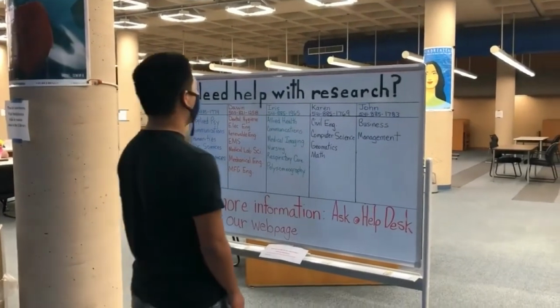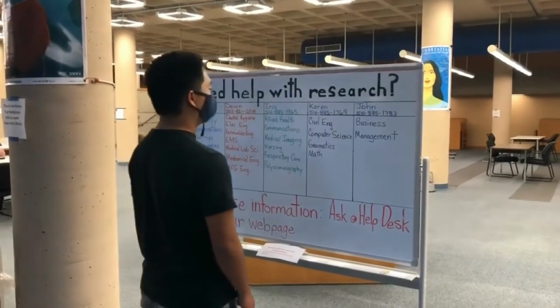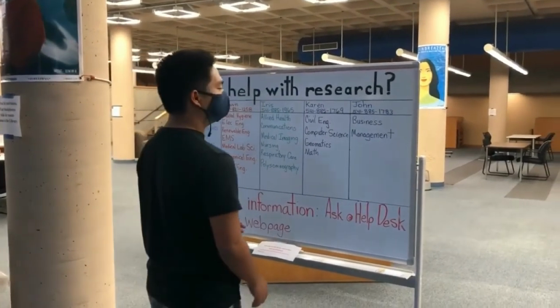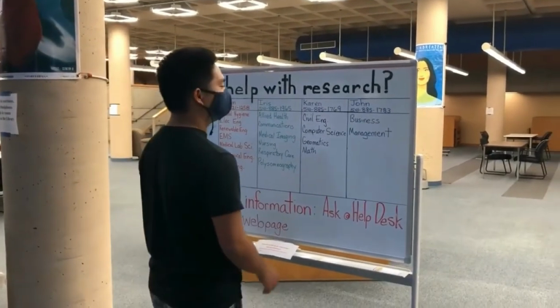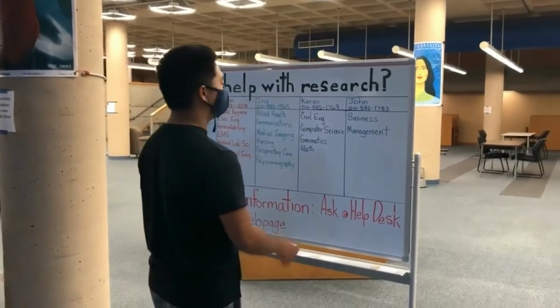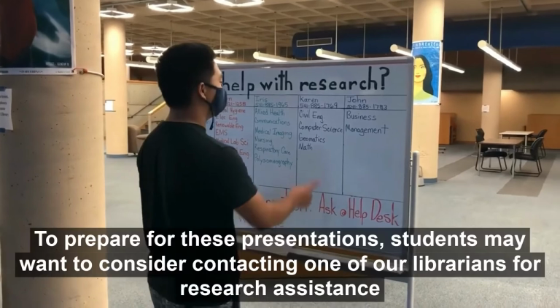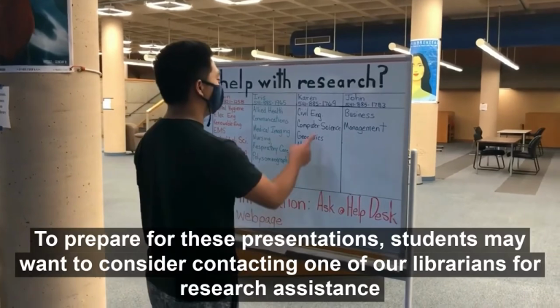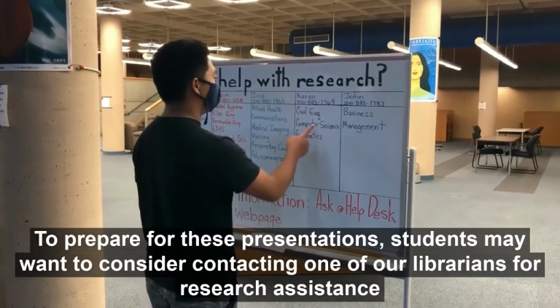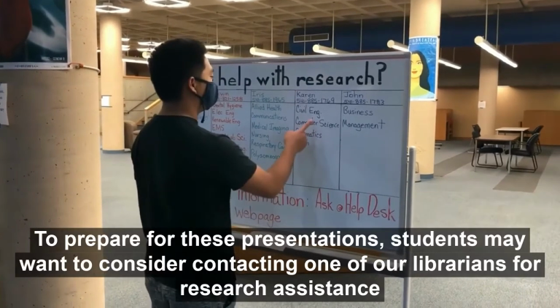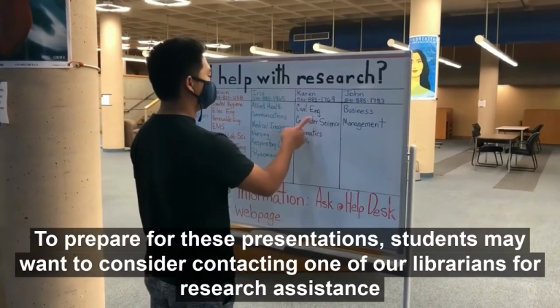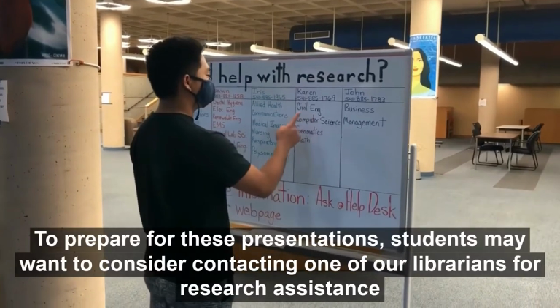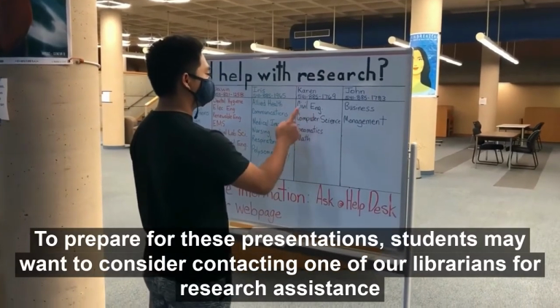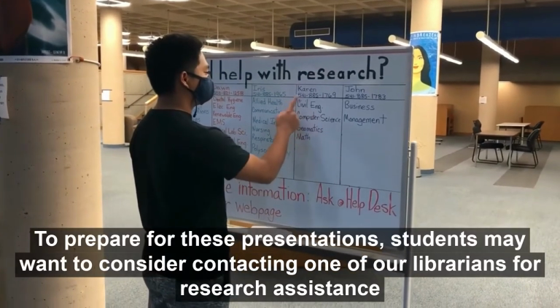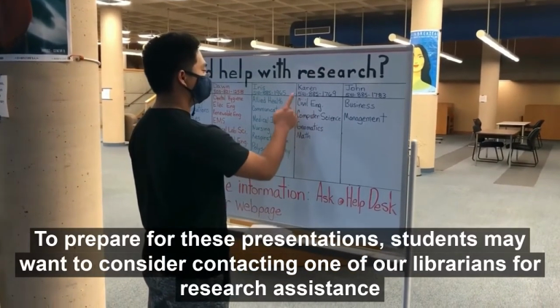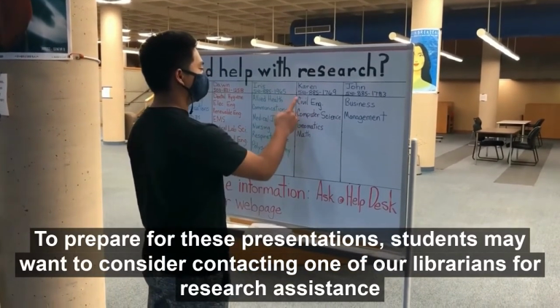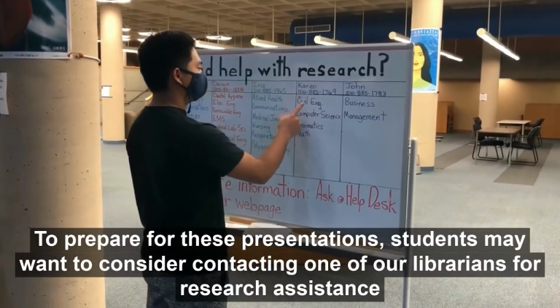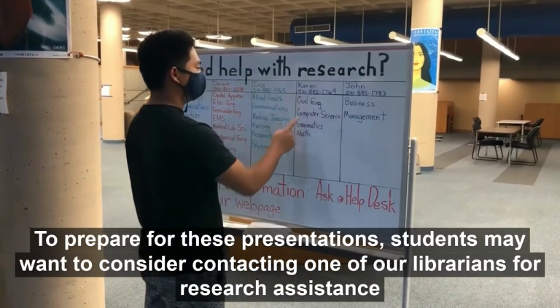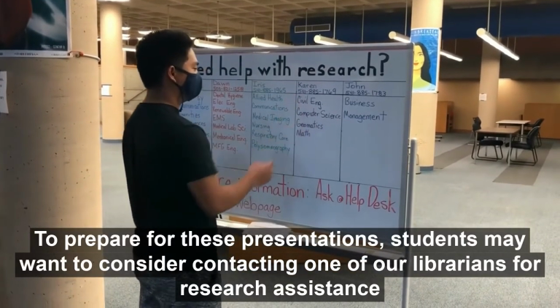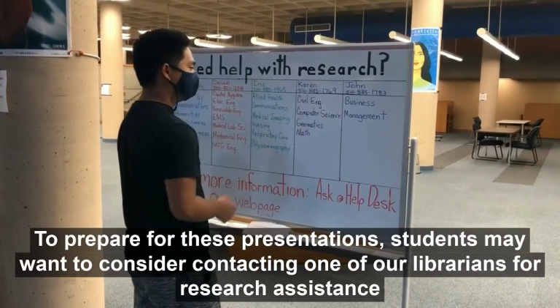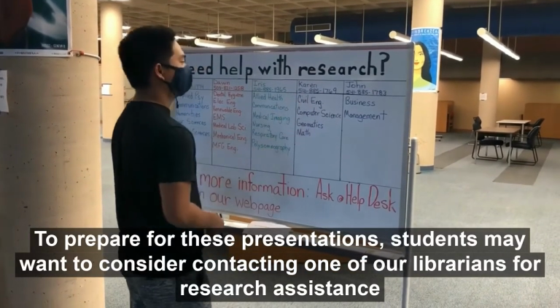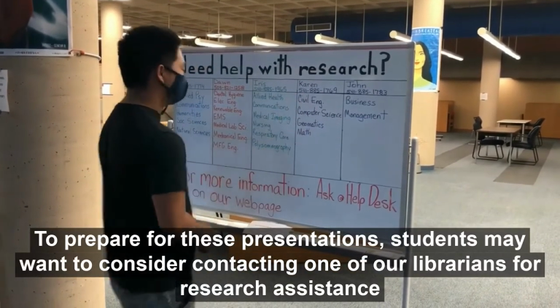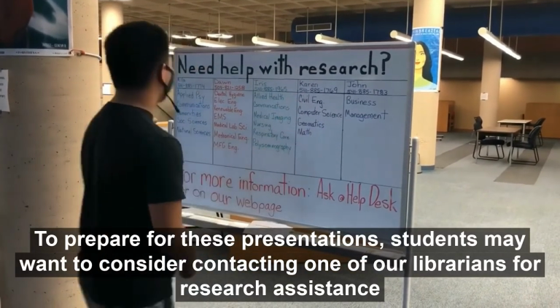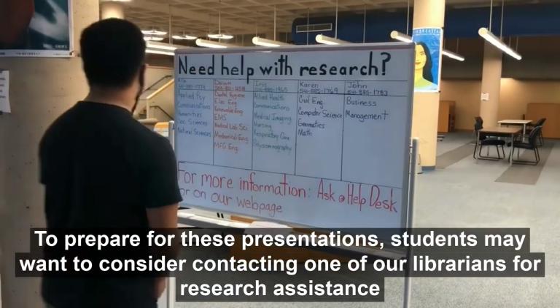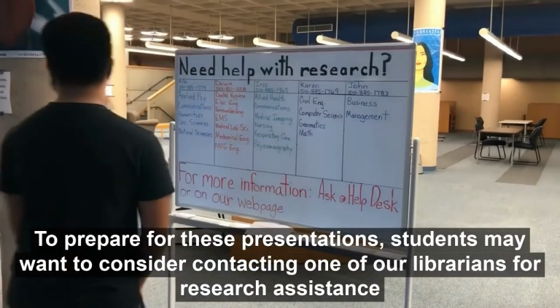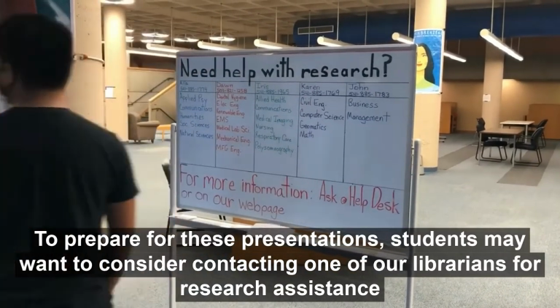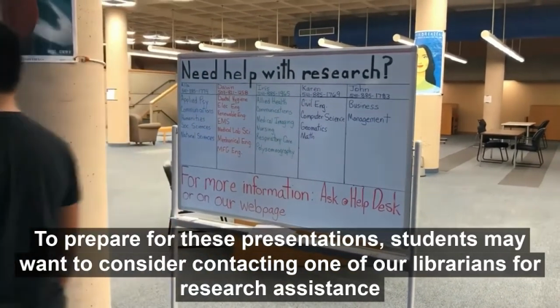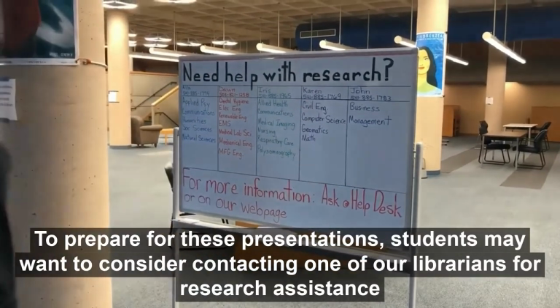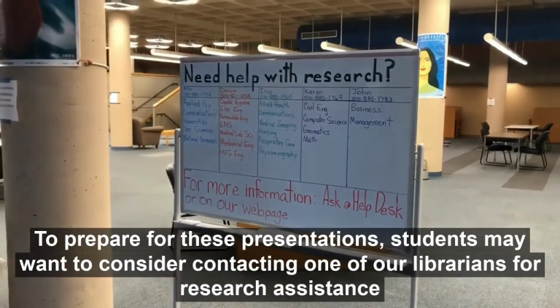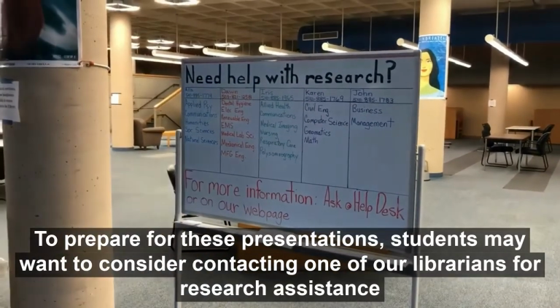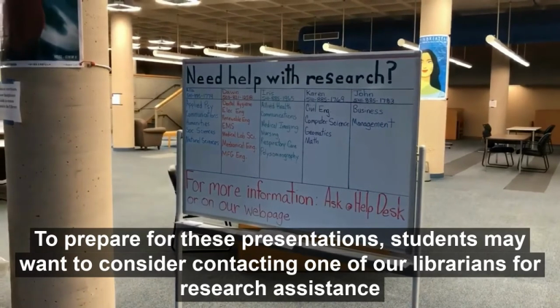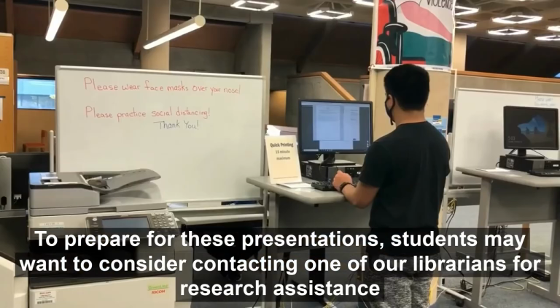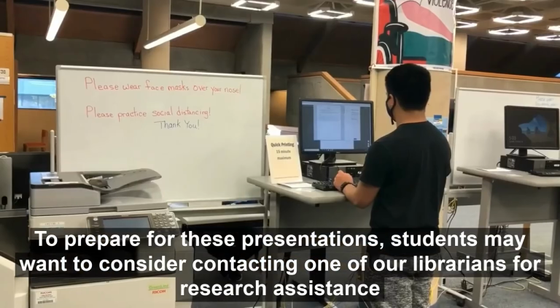To prepare for these presentations, students may want to consider contacting one of our librarians for research assistance.